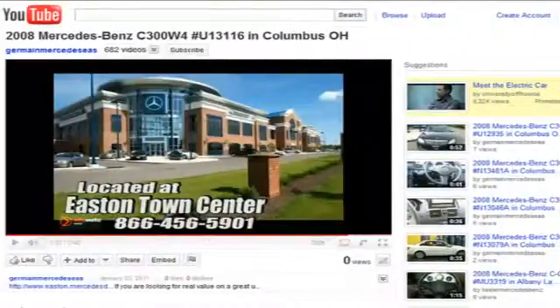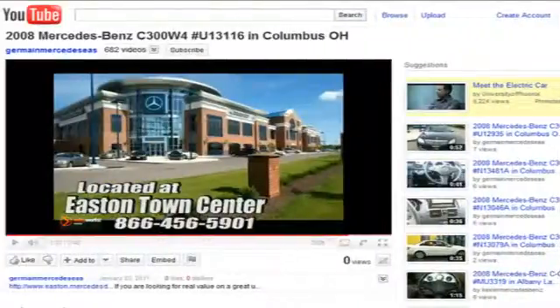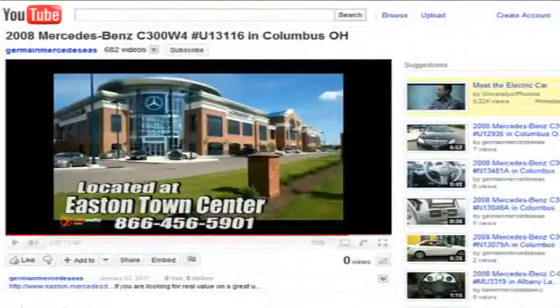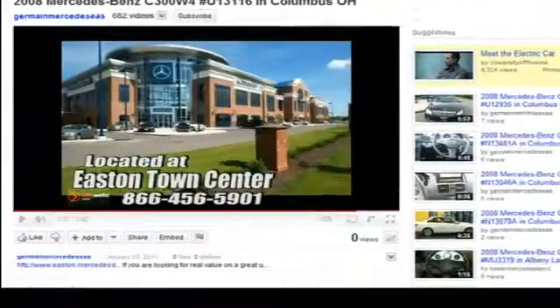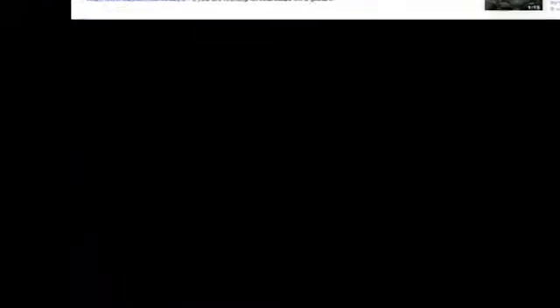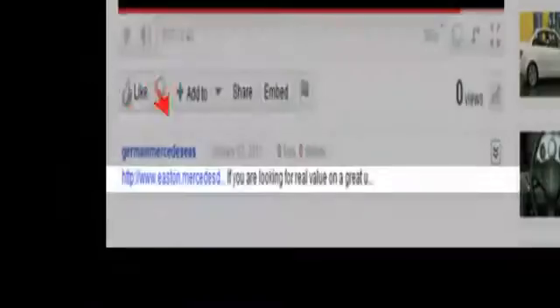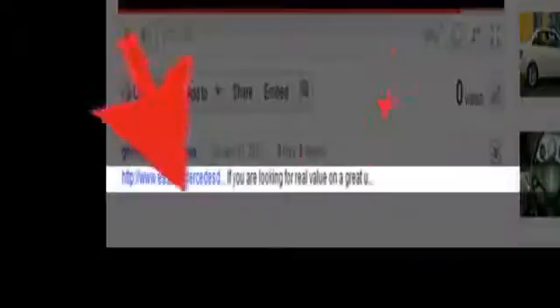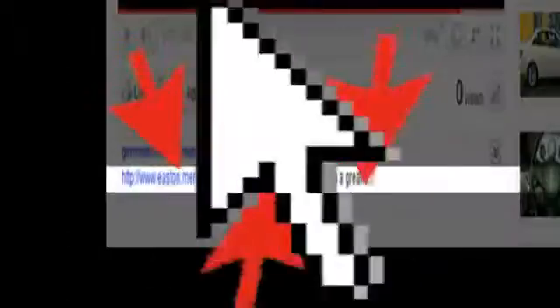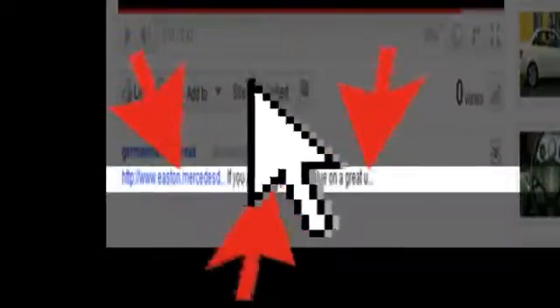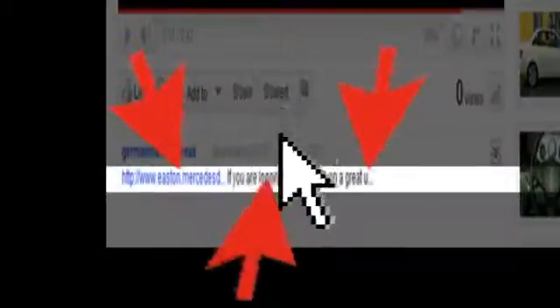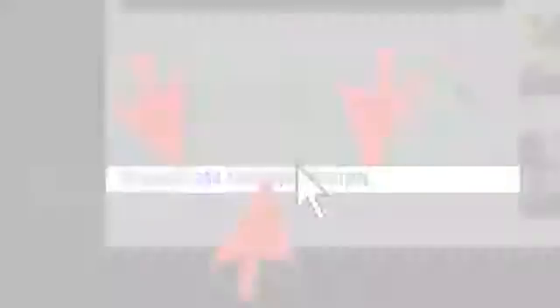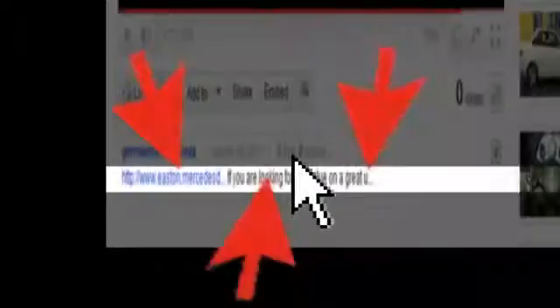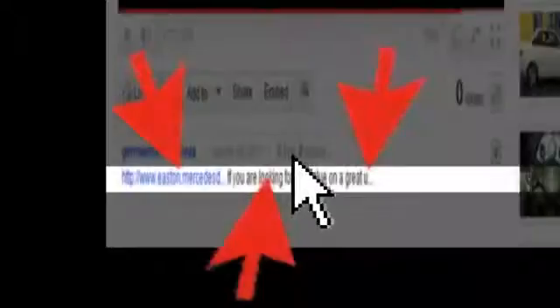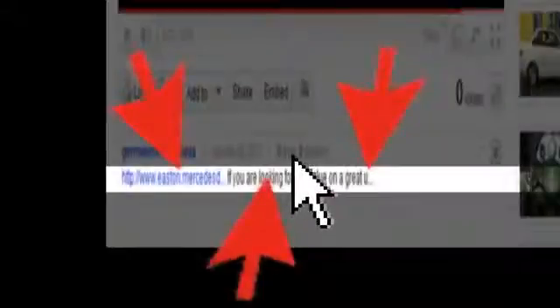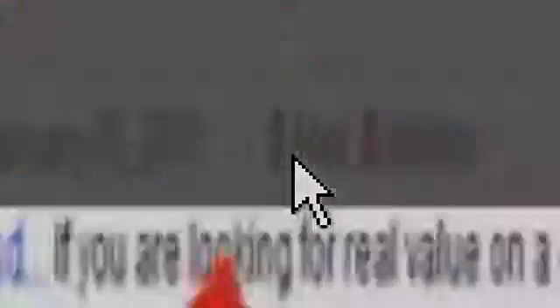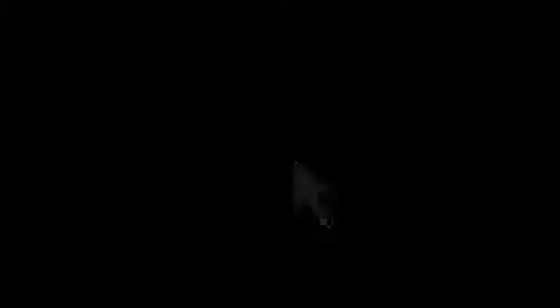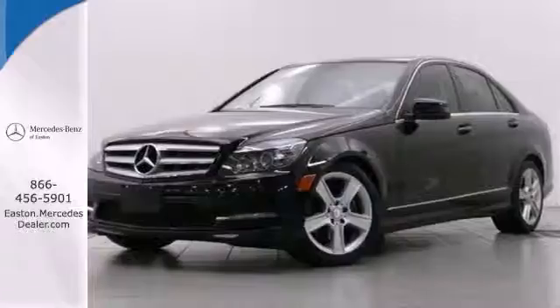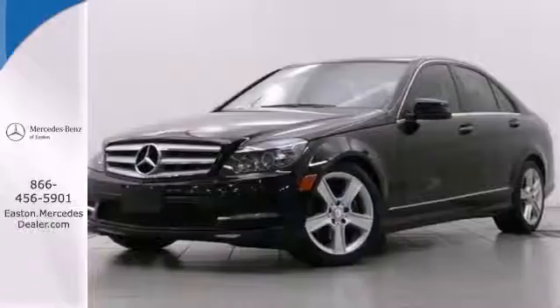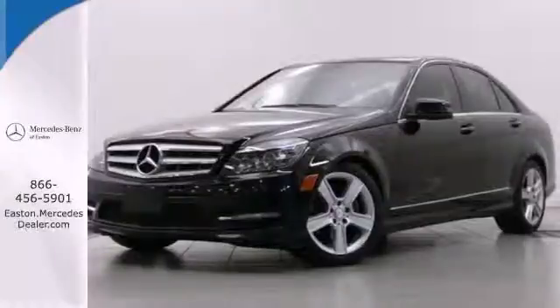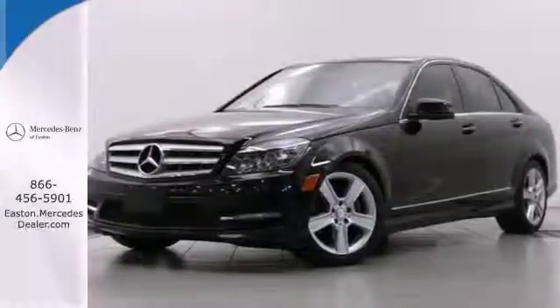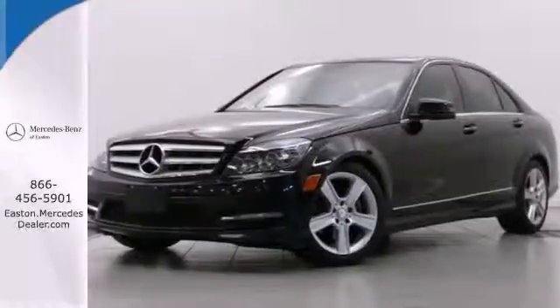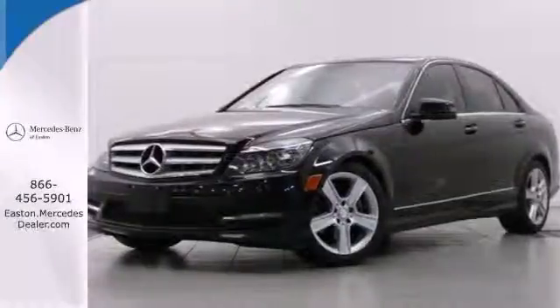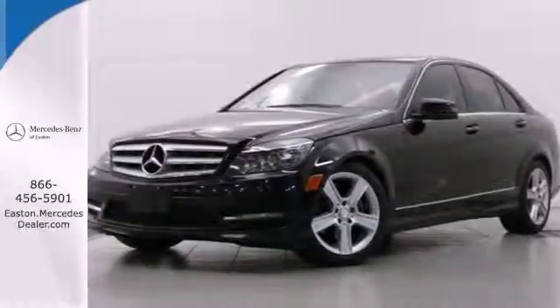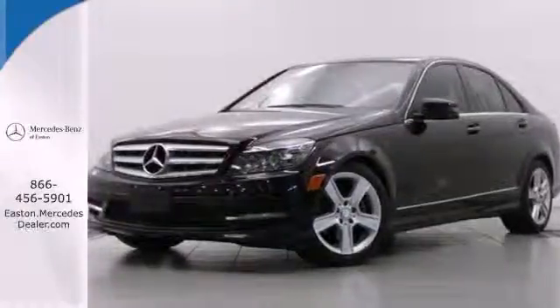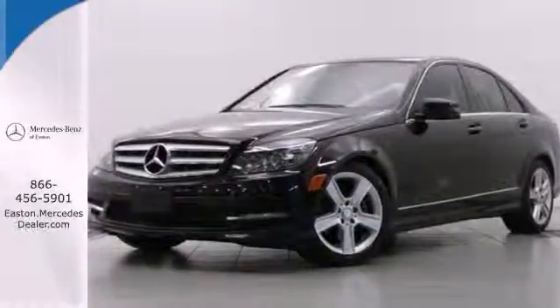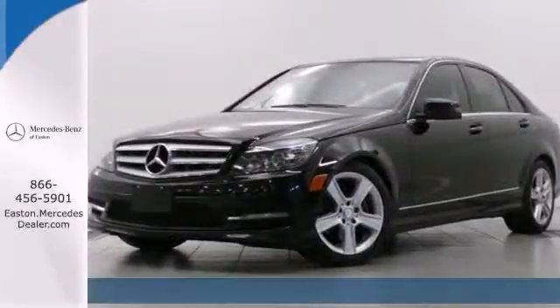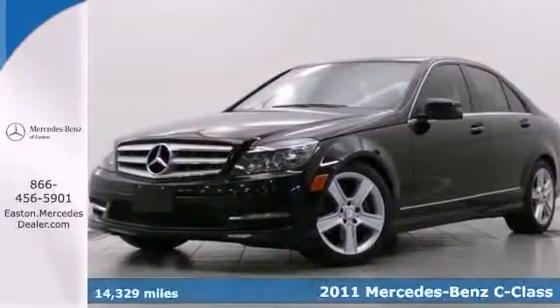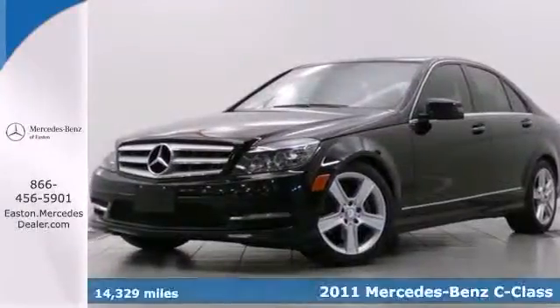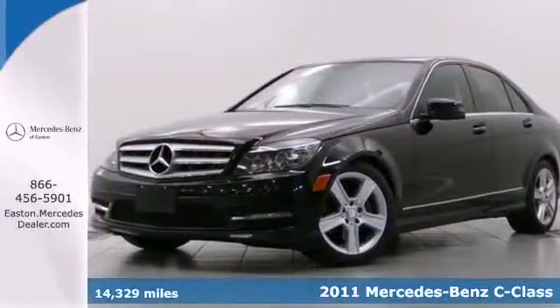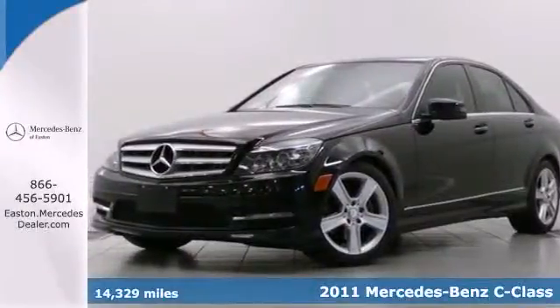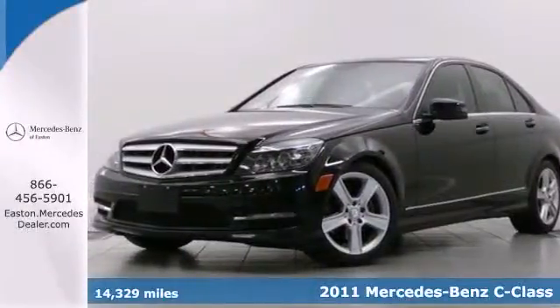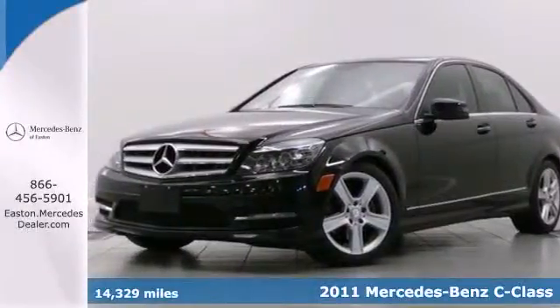Click the link below to schedule a test drive. It's a 2011 Mercedes-Benz C-Class.